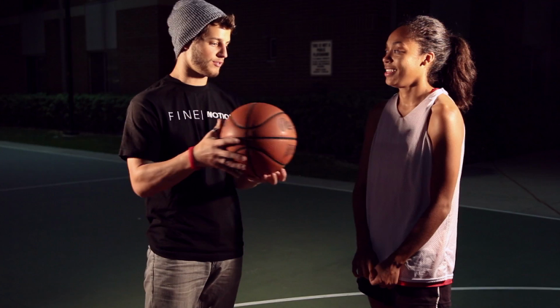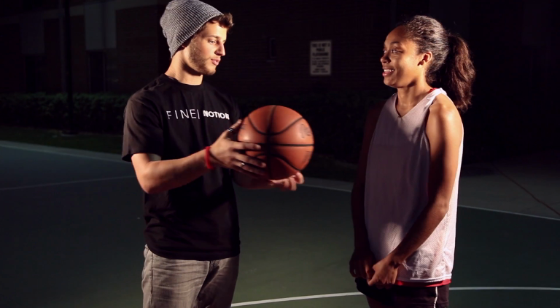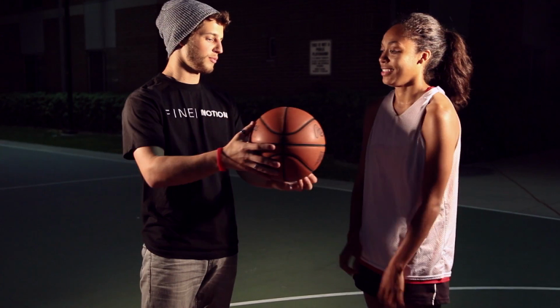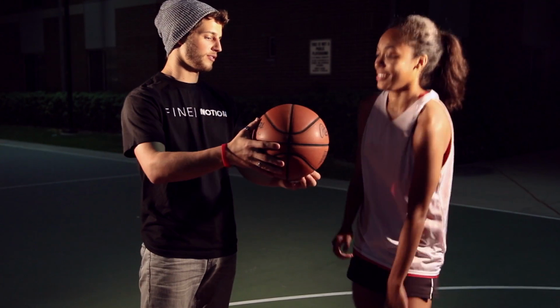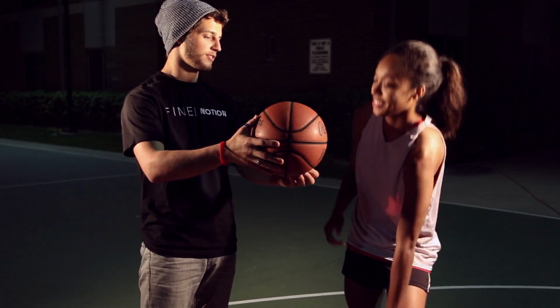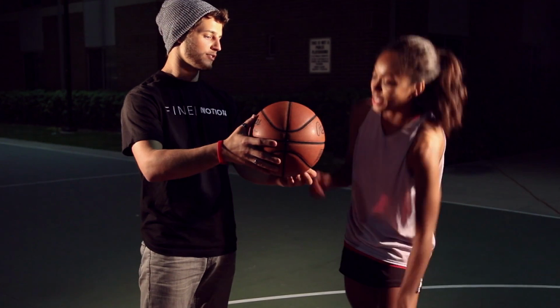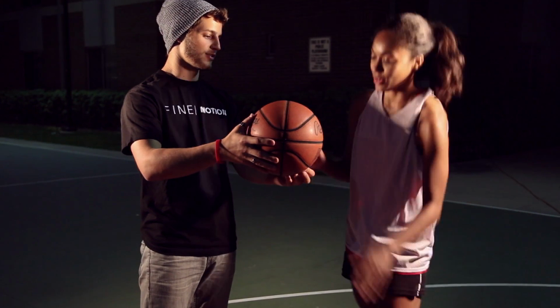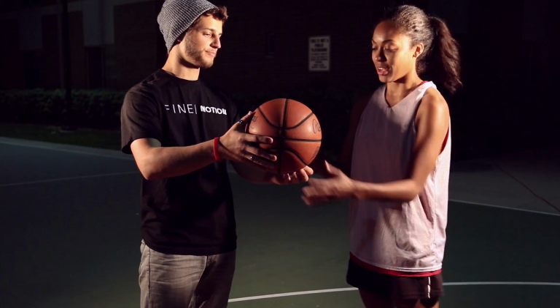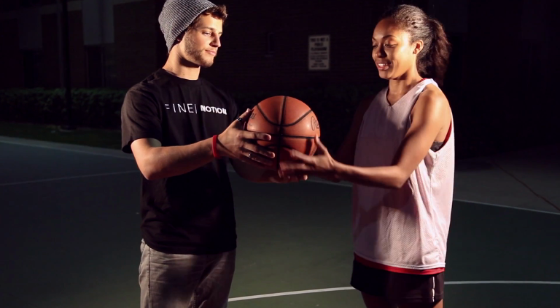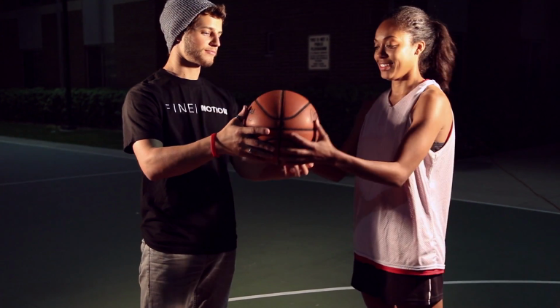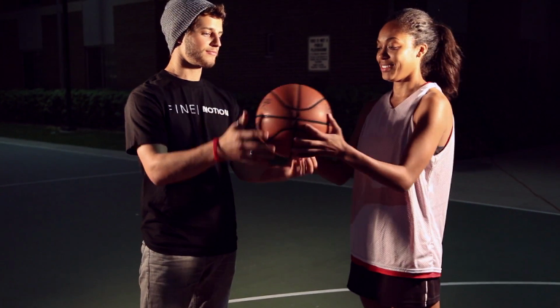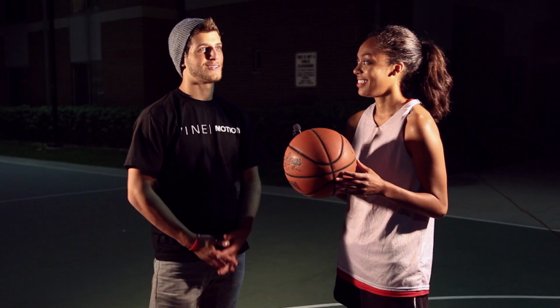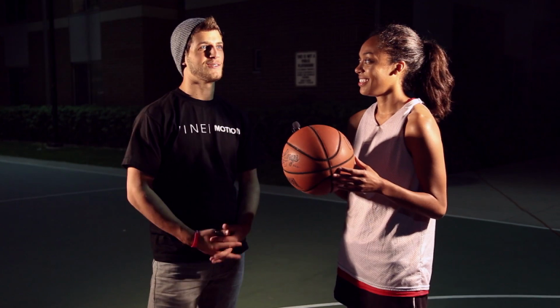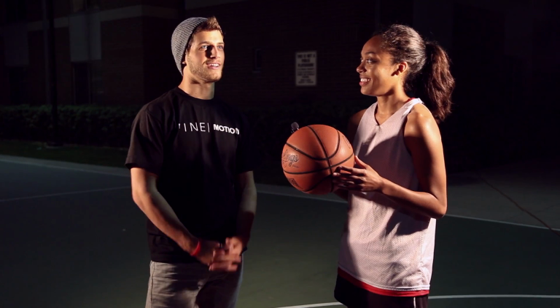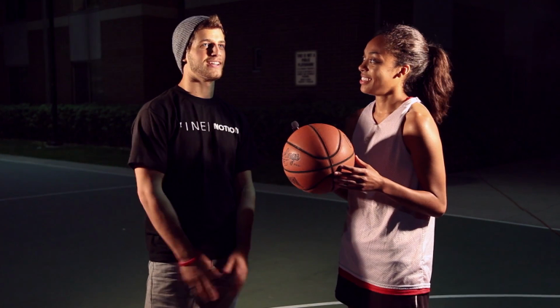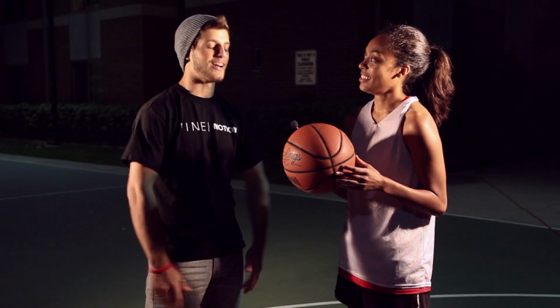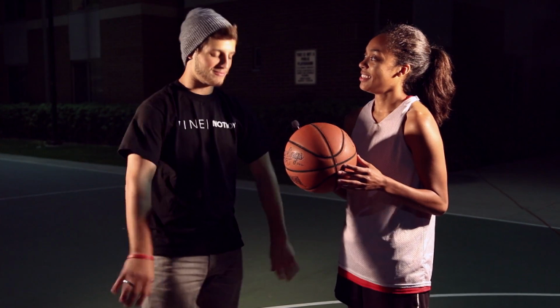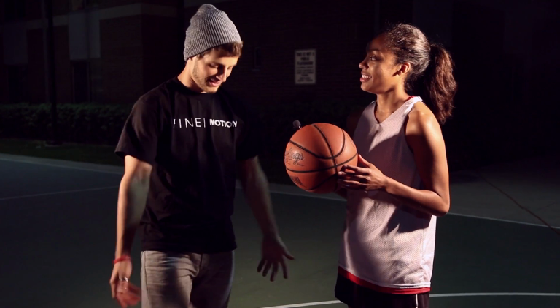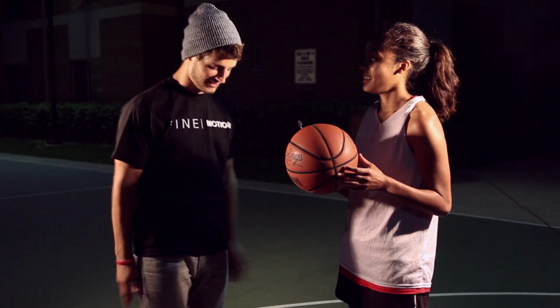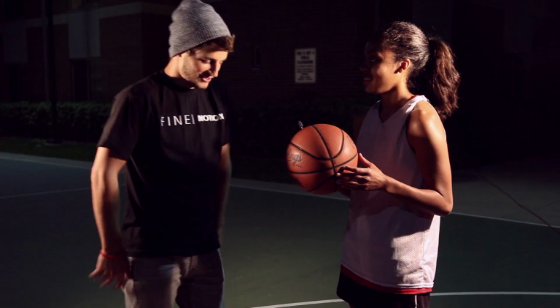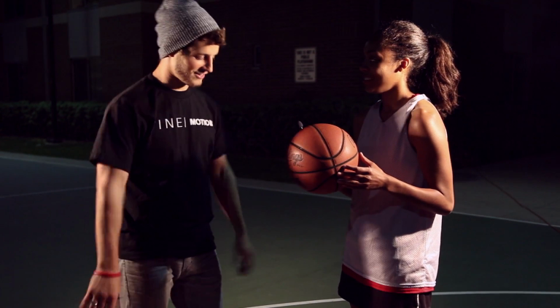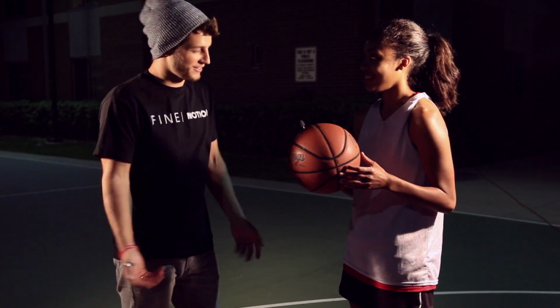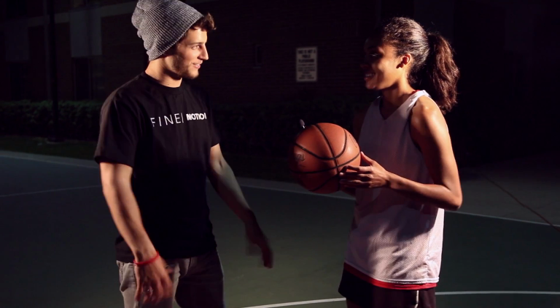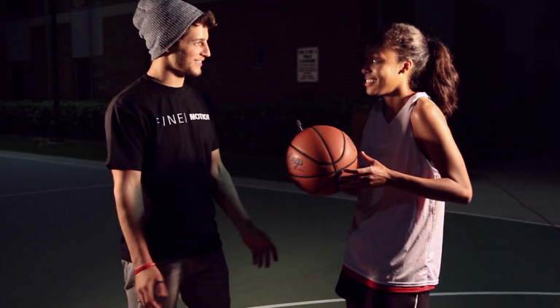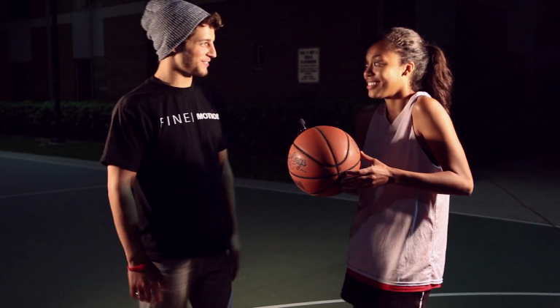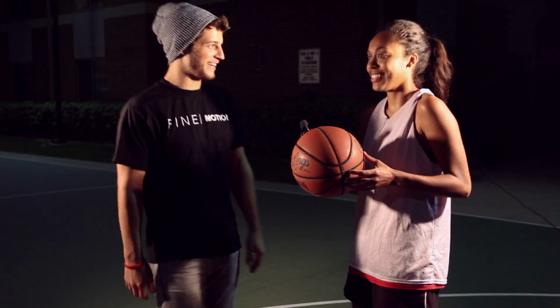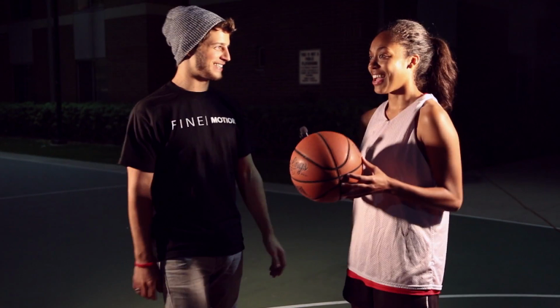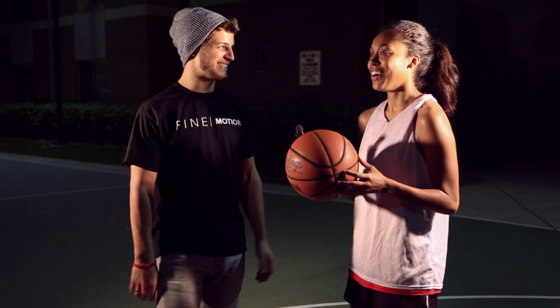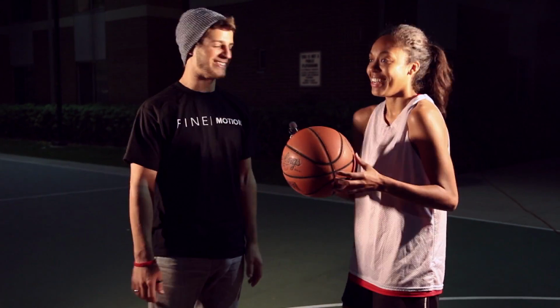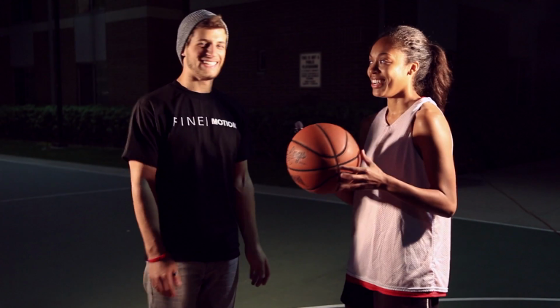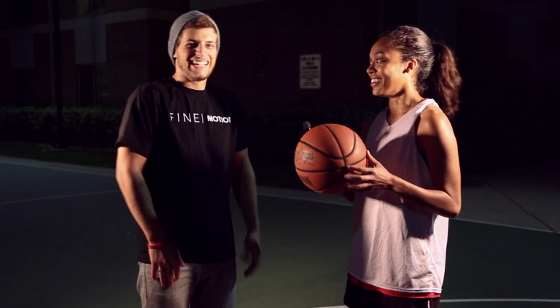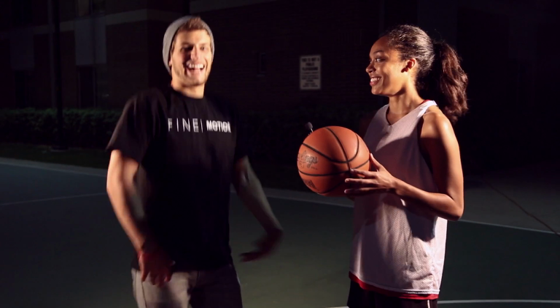Here, you hold the ball. Your turn. Now I'm trying to figure out what to do with my hands too. I don't even know.